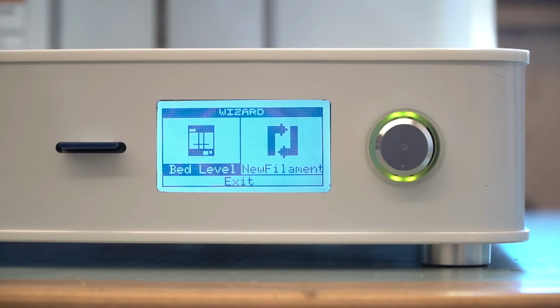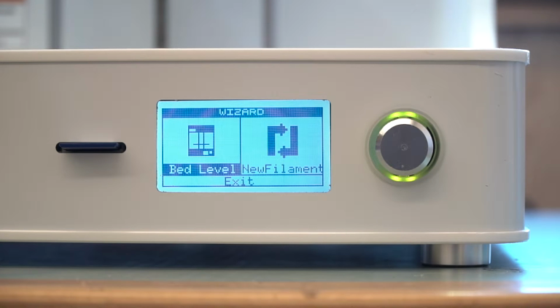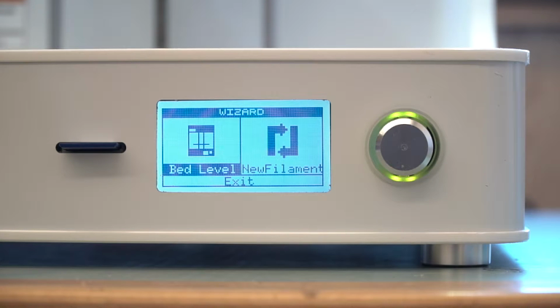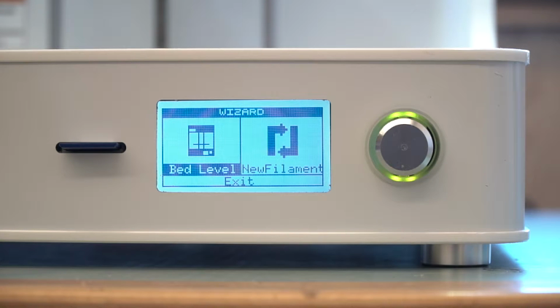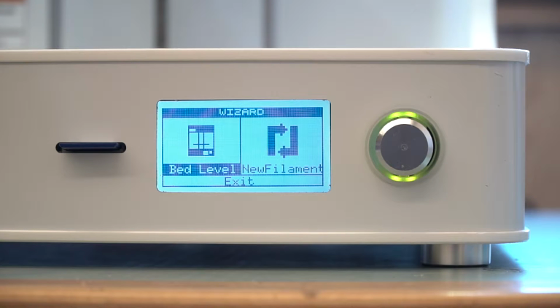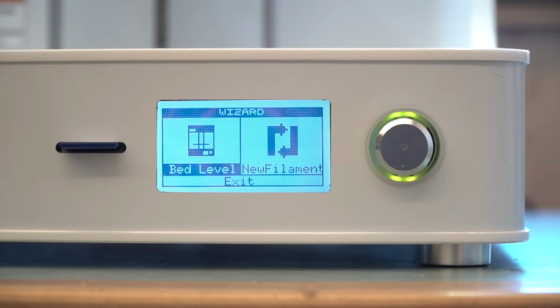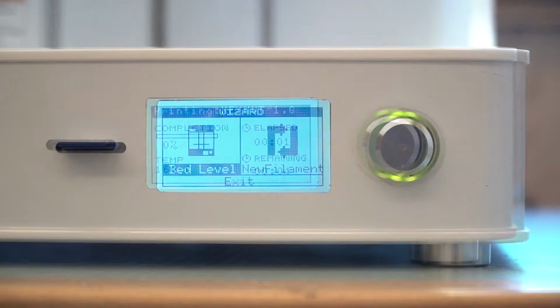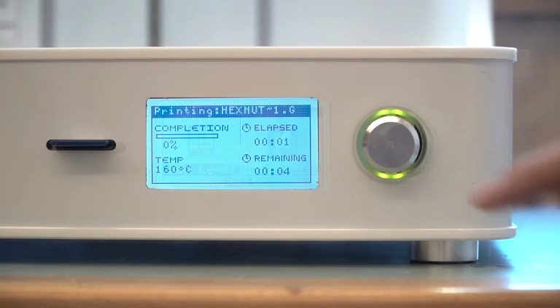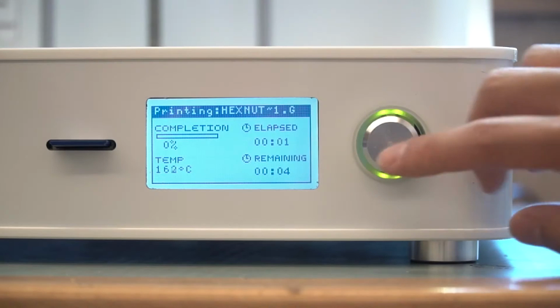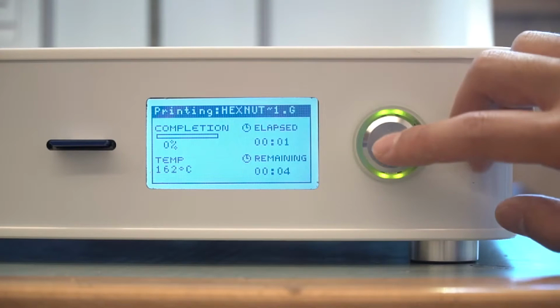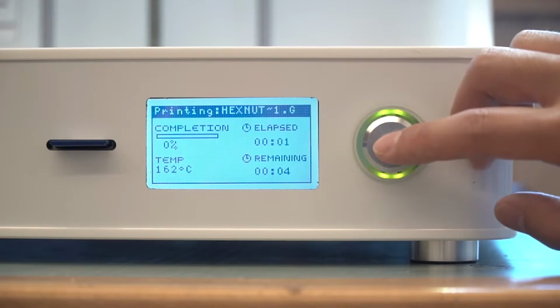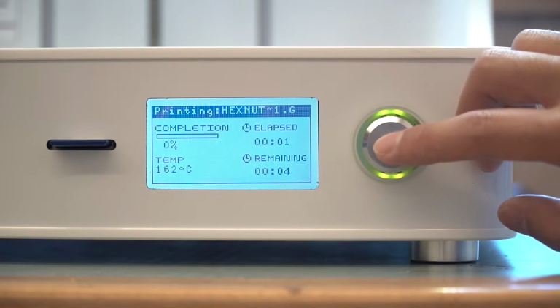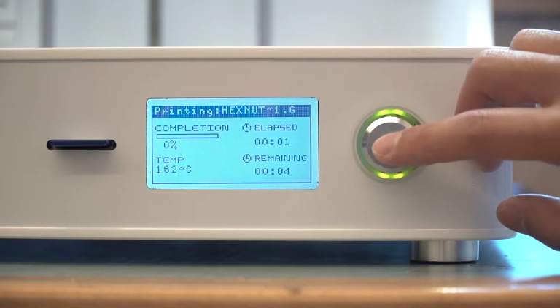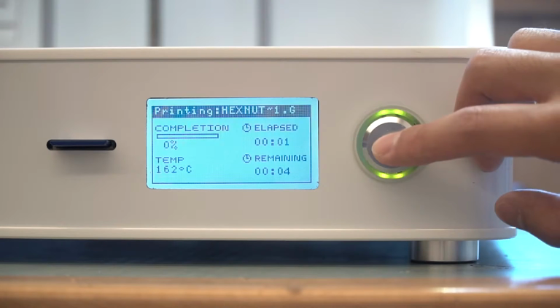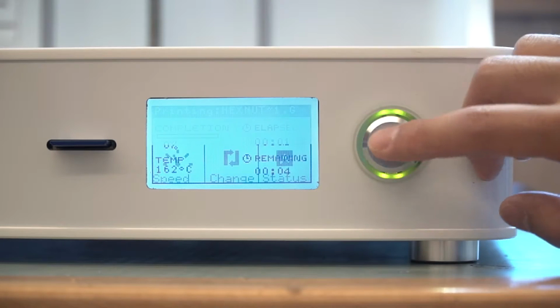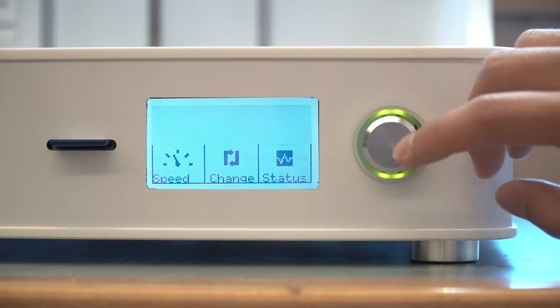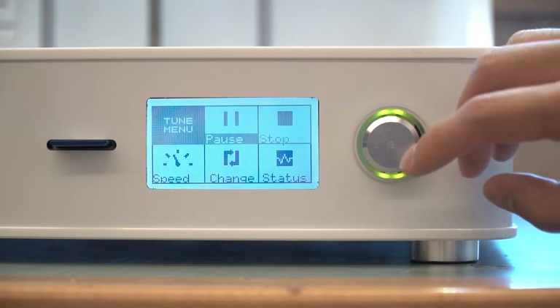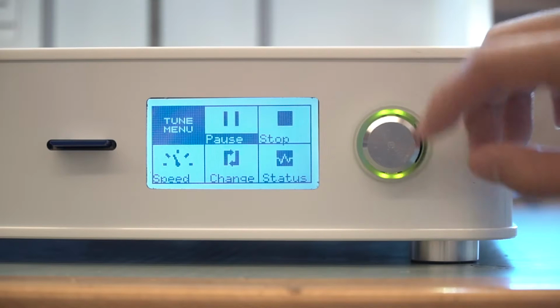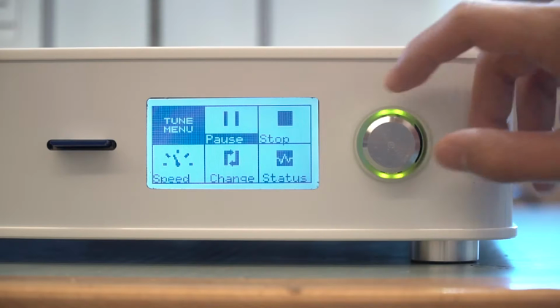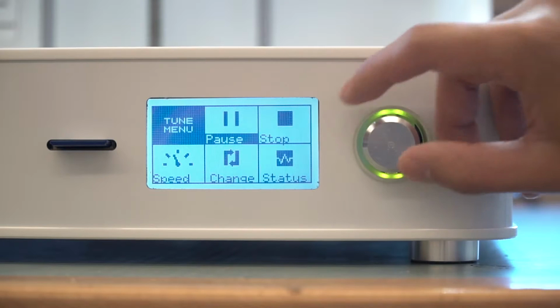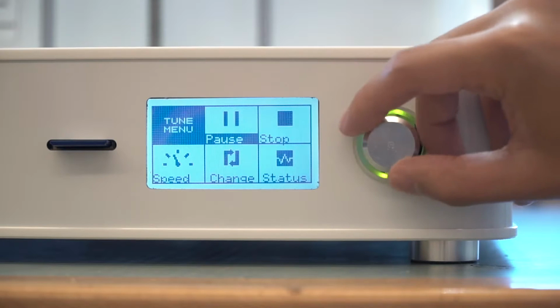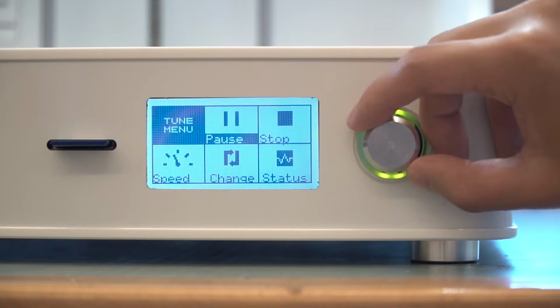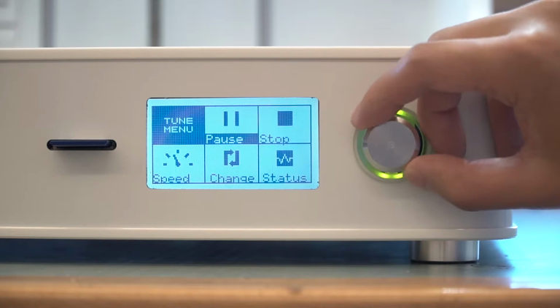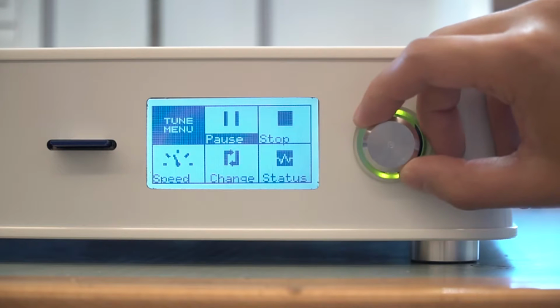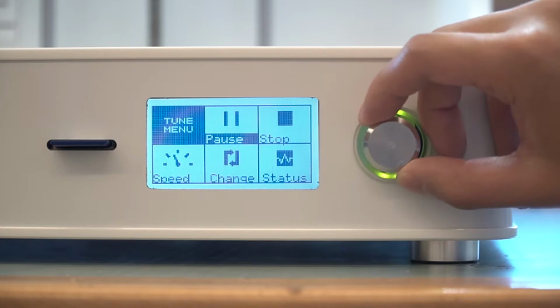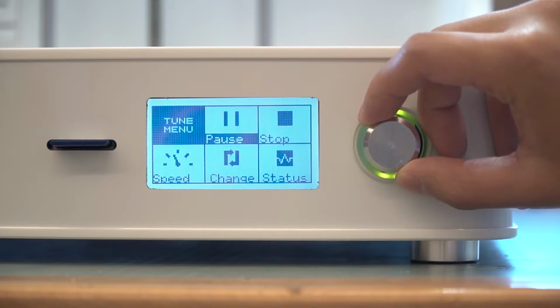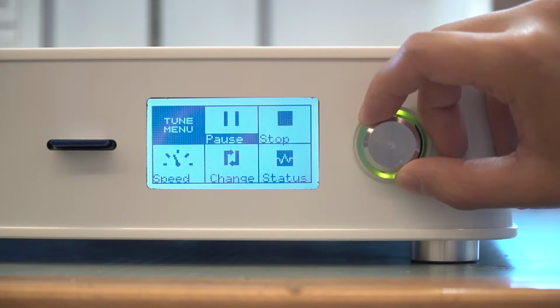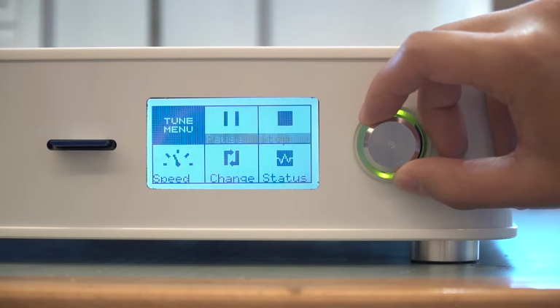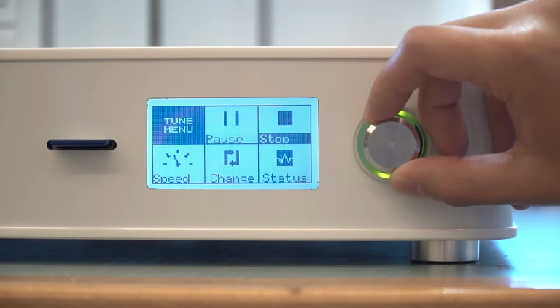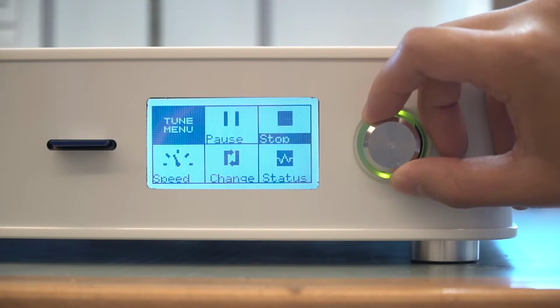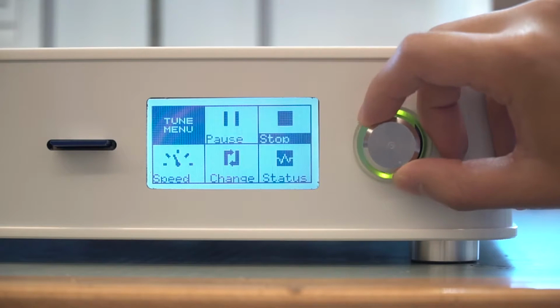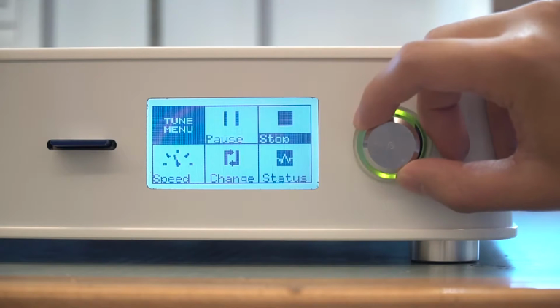For example, you can calibrate the bed, and start or stop the print job using the panel.